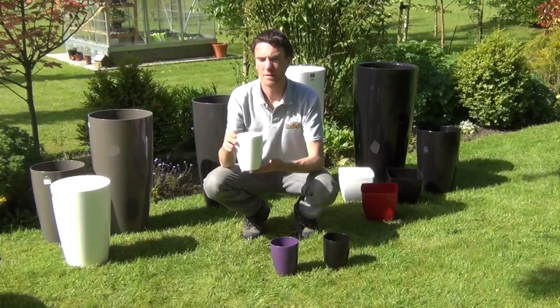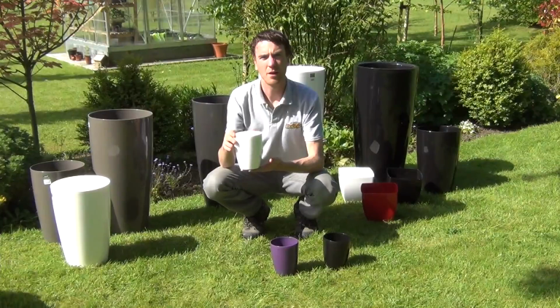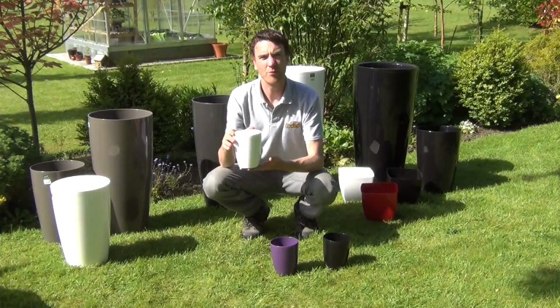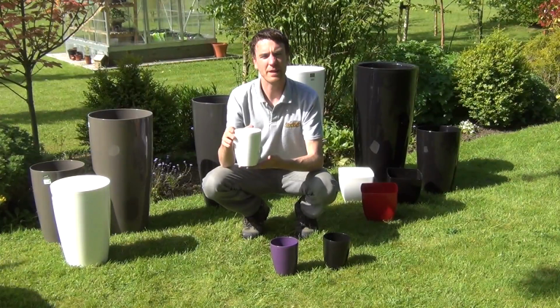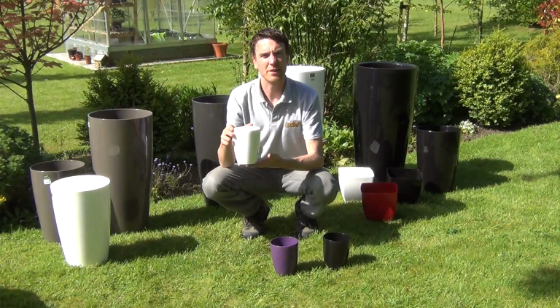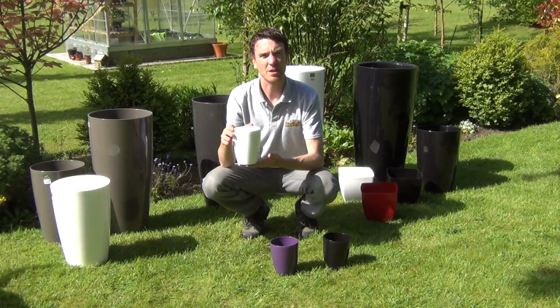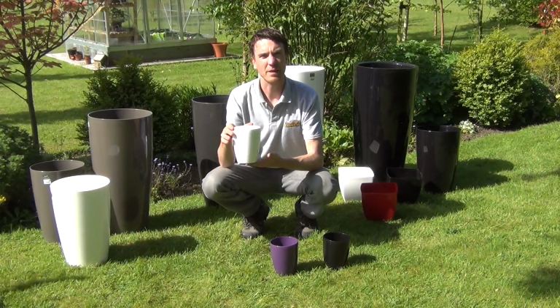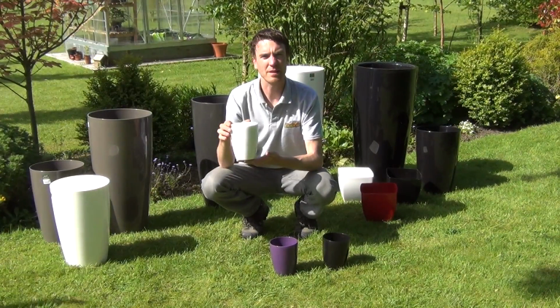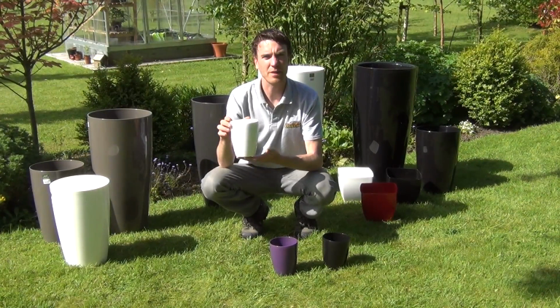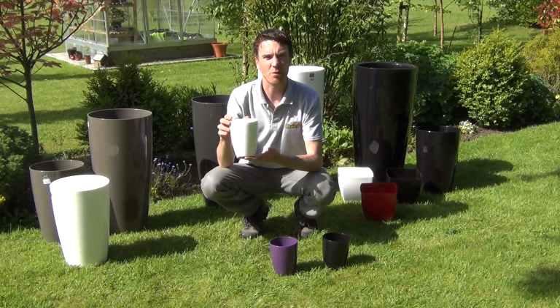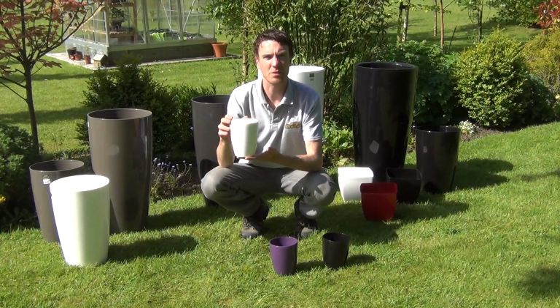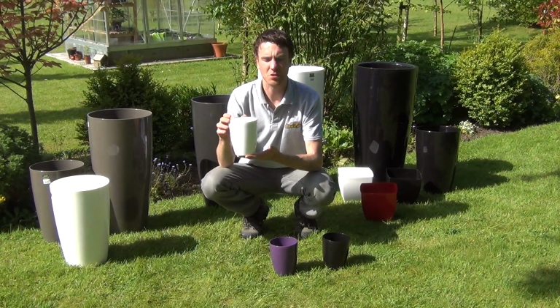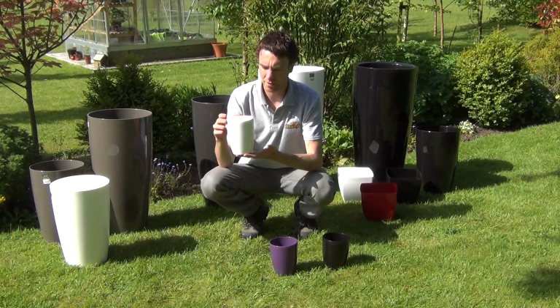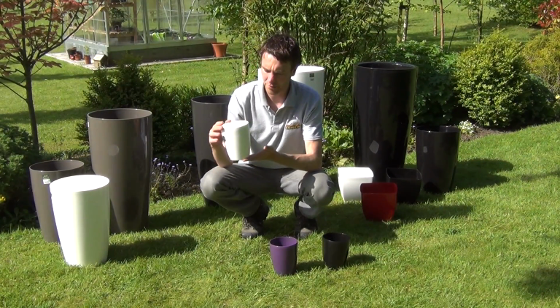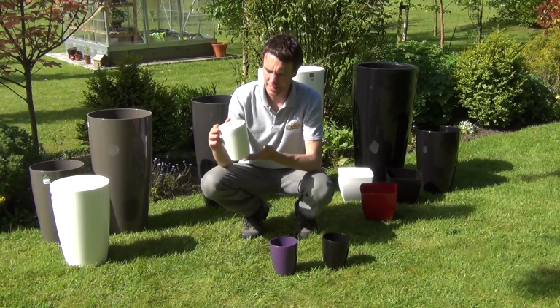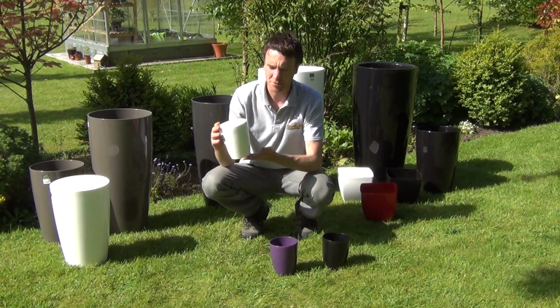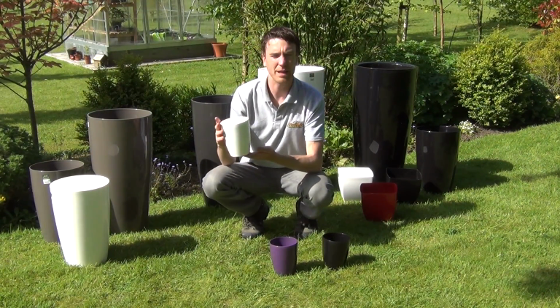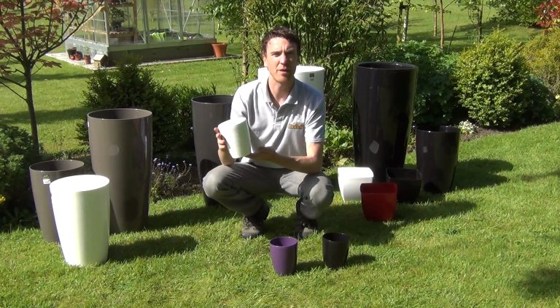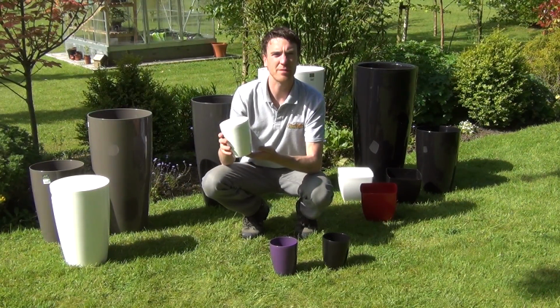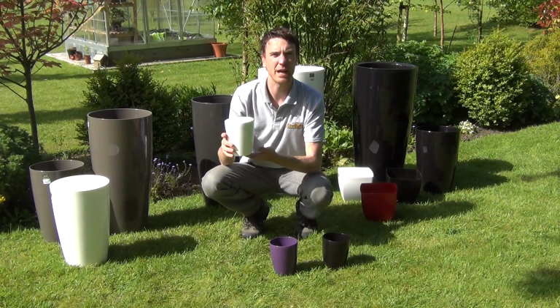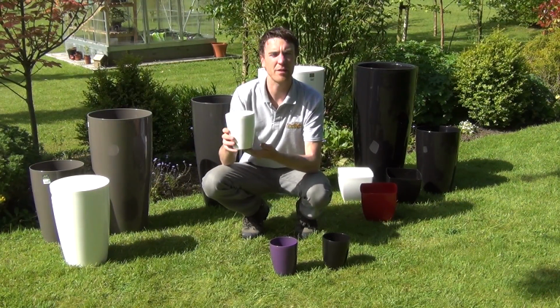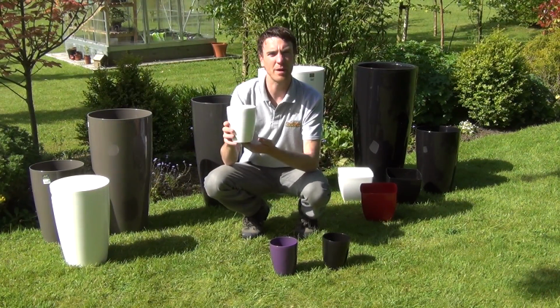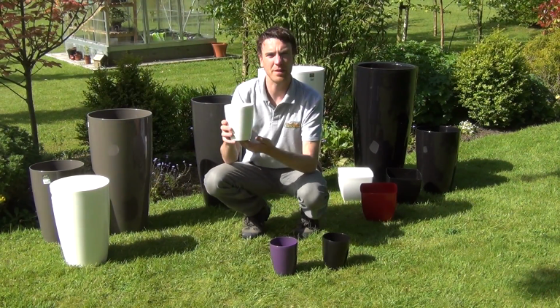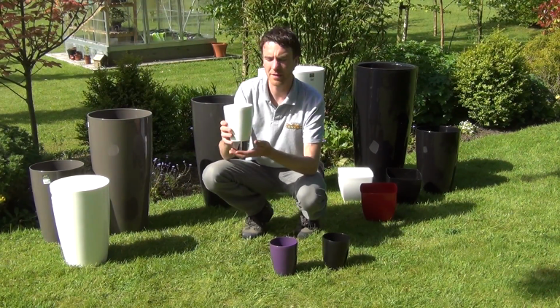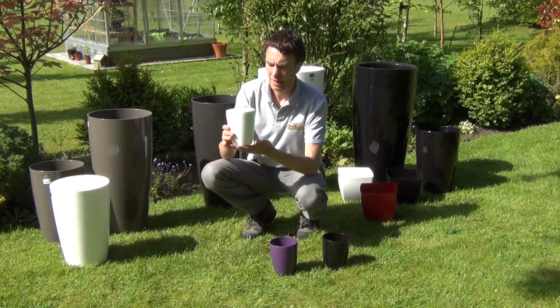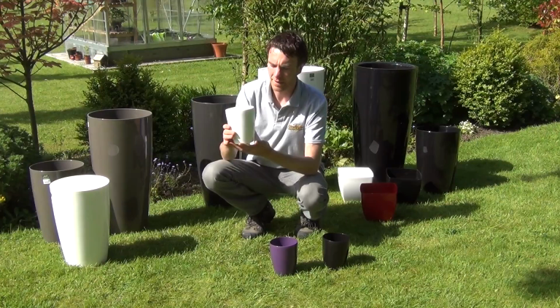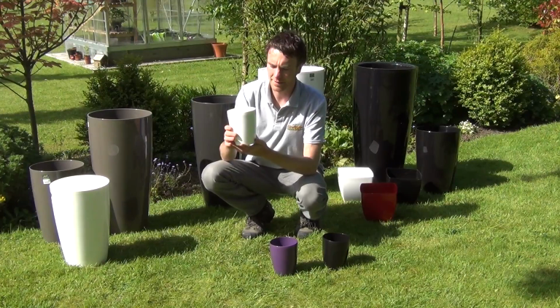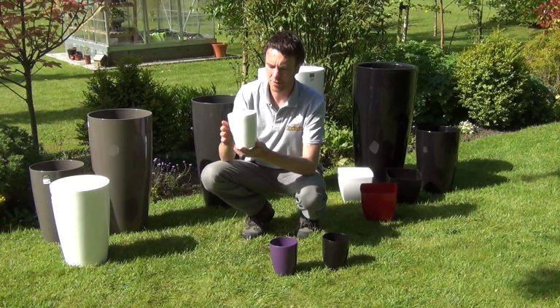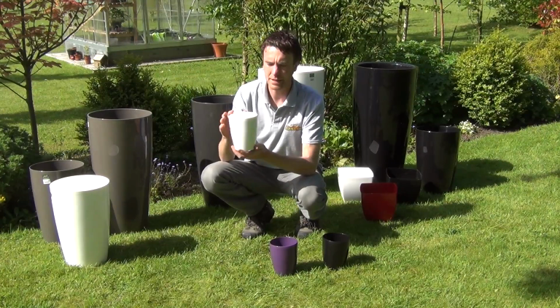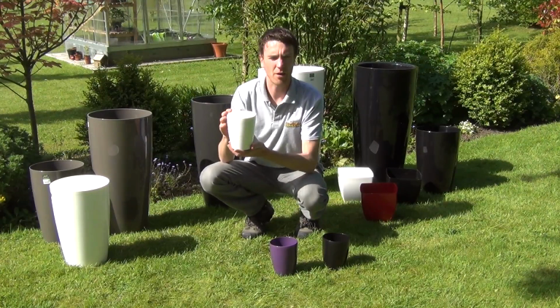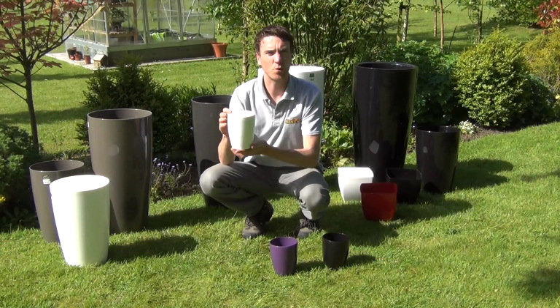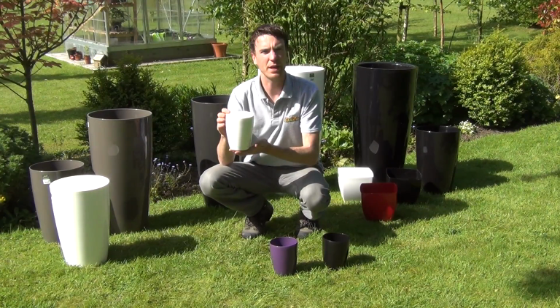Hello from The Garden Shop. In this video we want to show you one of our range of plant pots we have on our website, and it's called the Orquida.